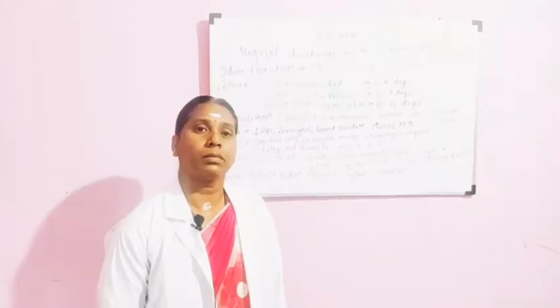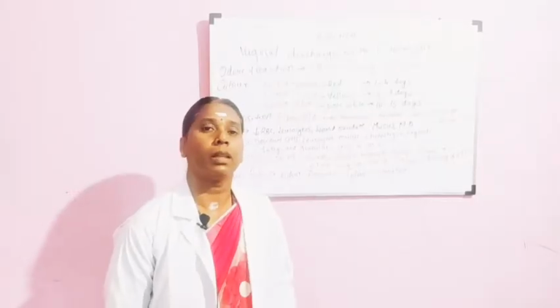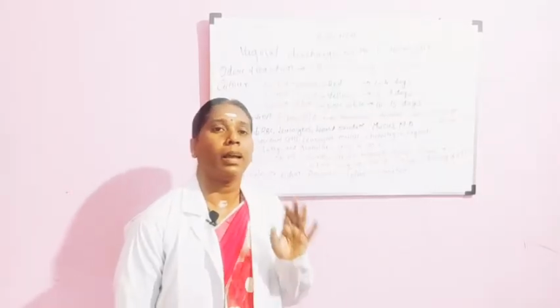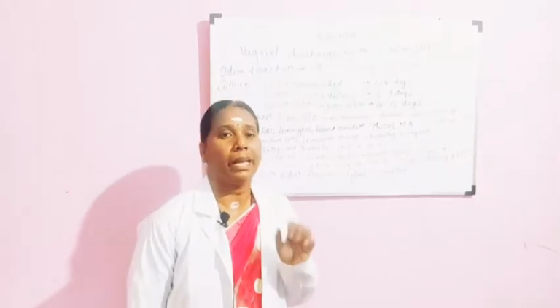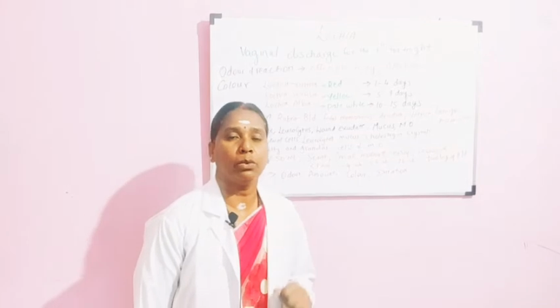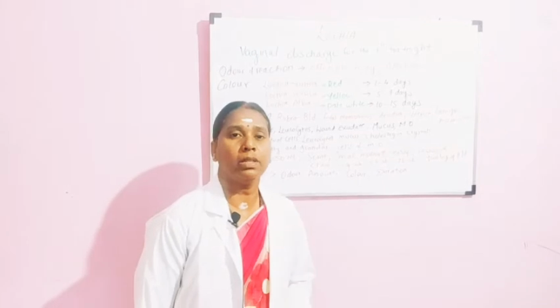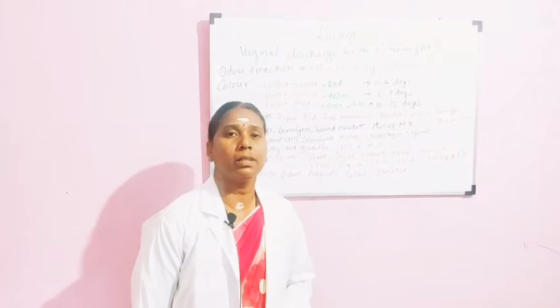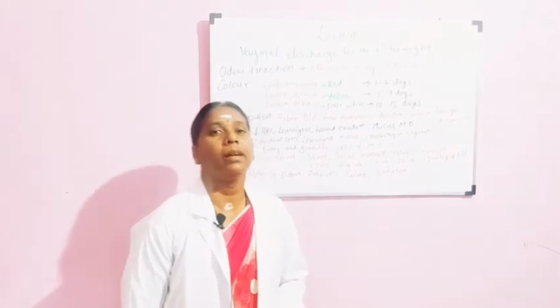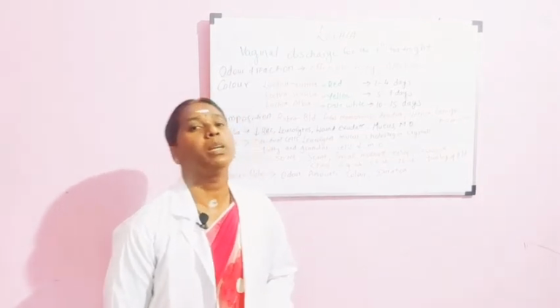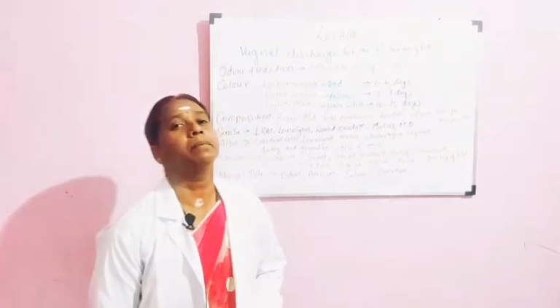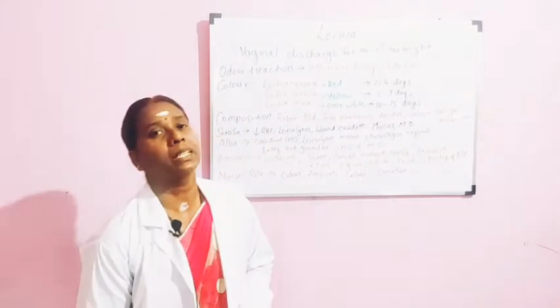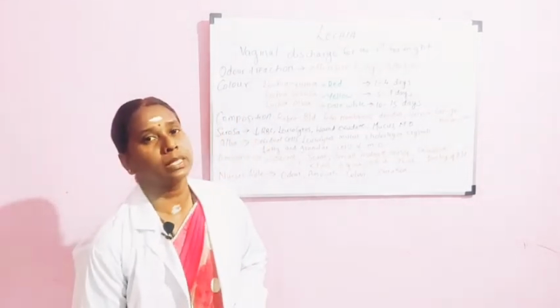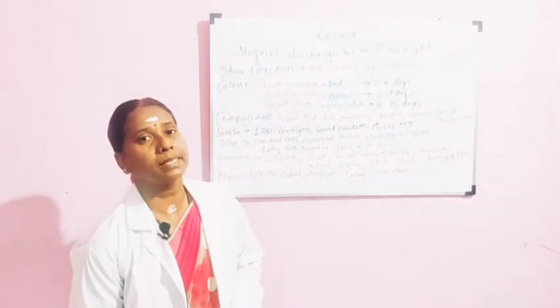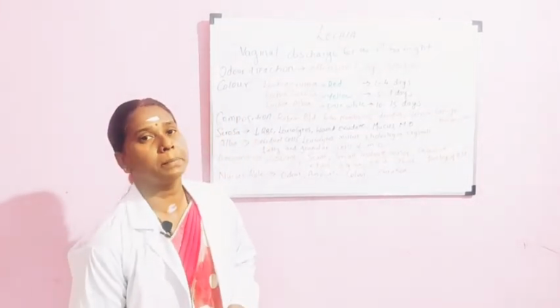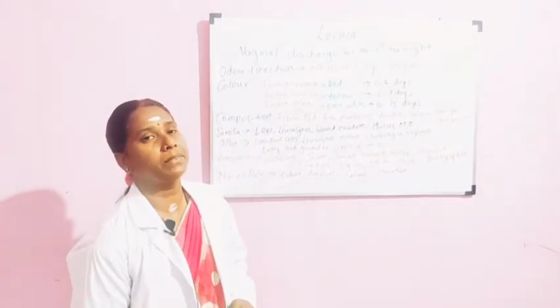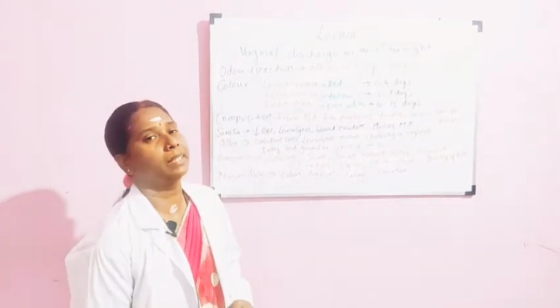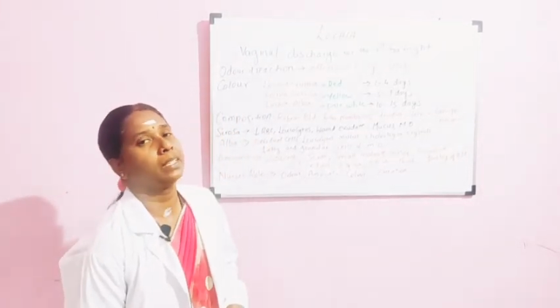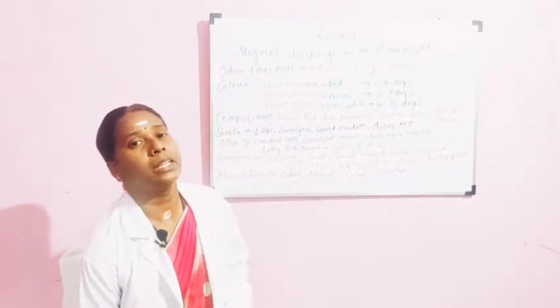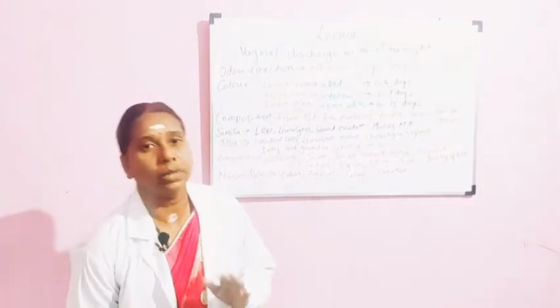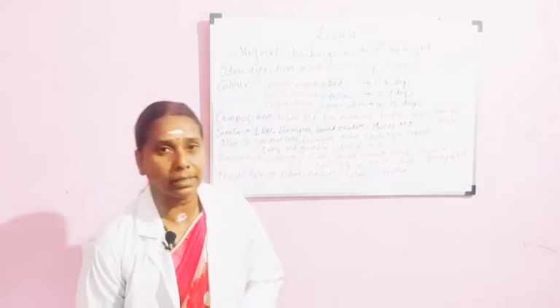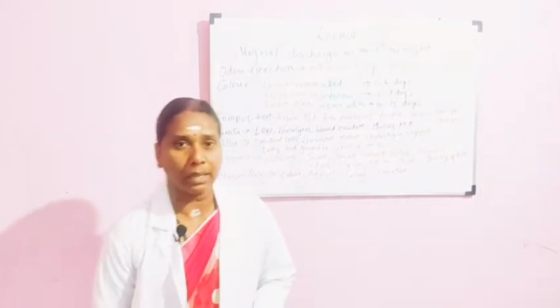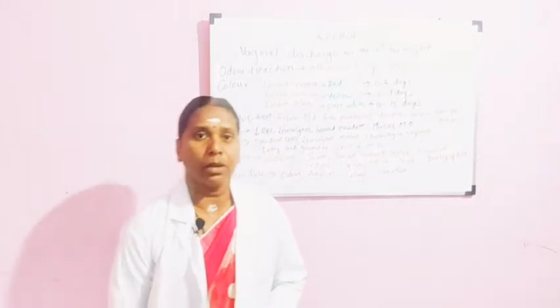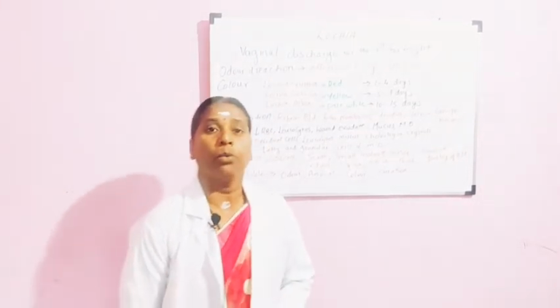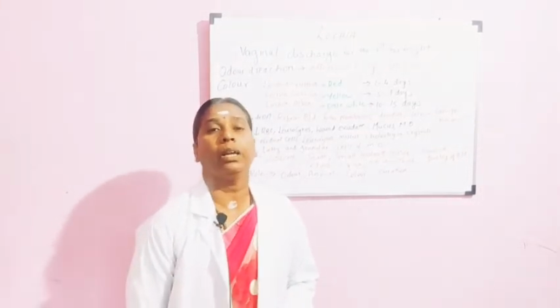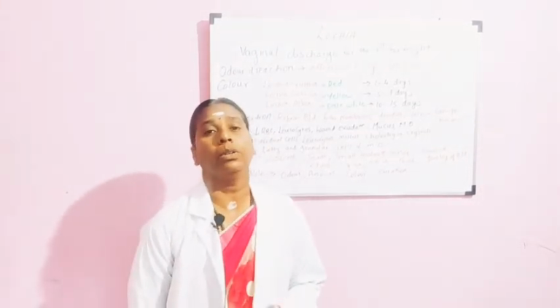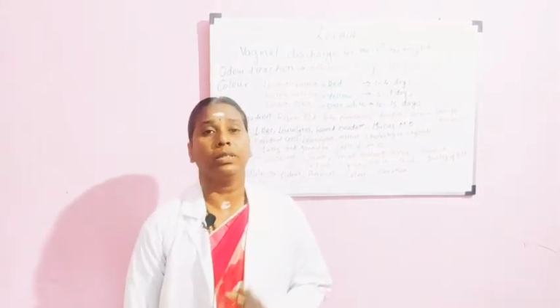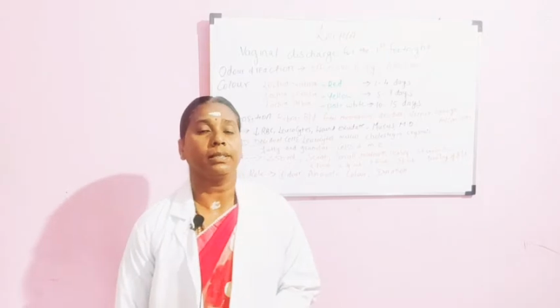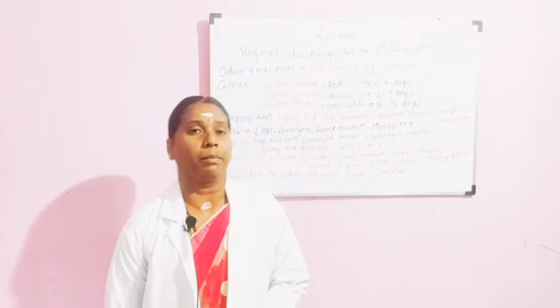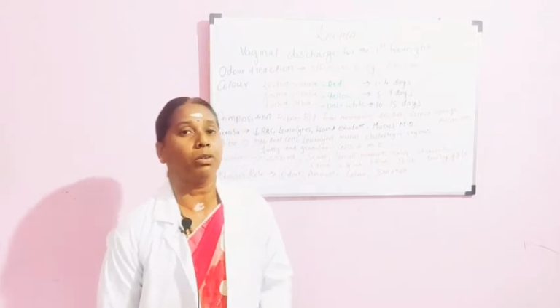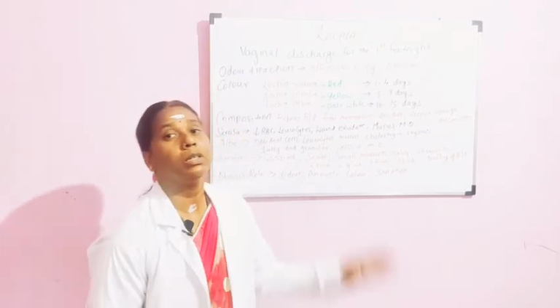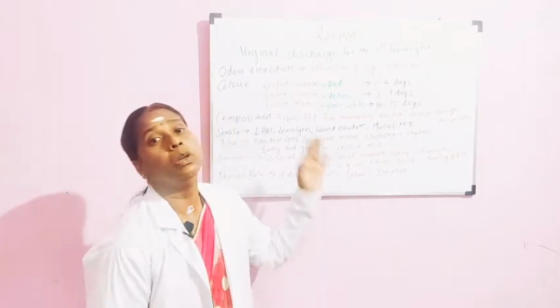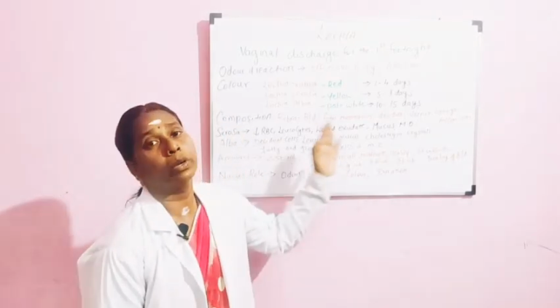Hi viewers, welcome back to Naseh Simplified. In today's class, we are going to discuss about Lochia.